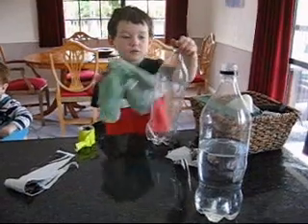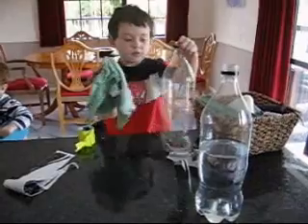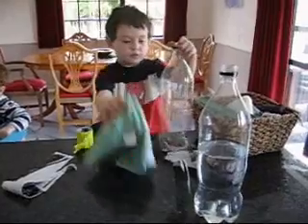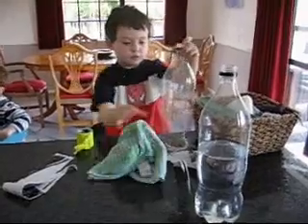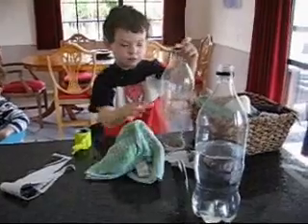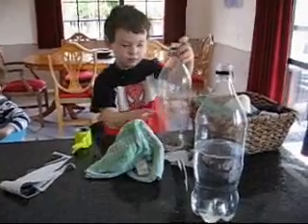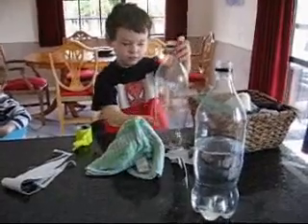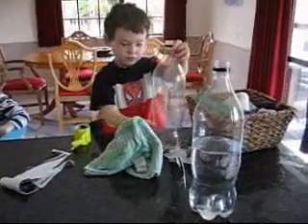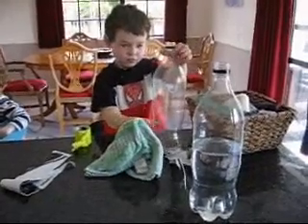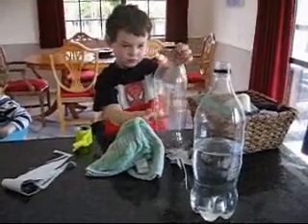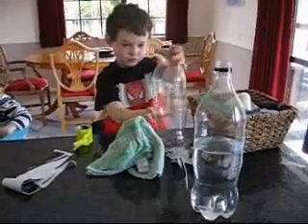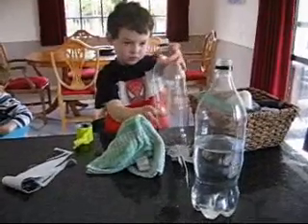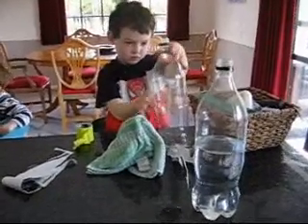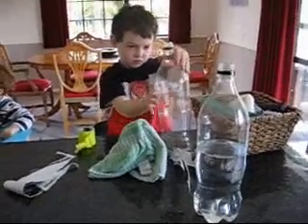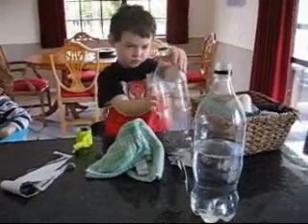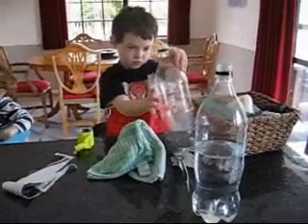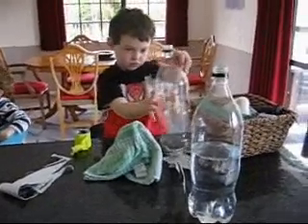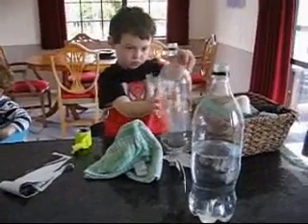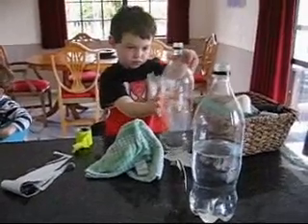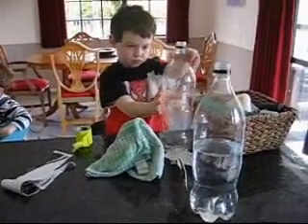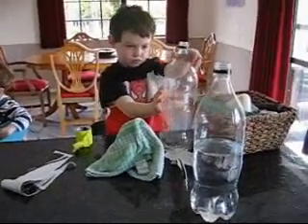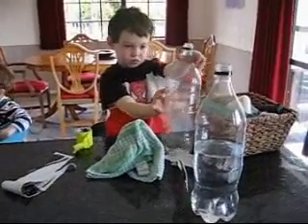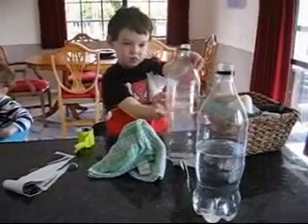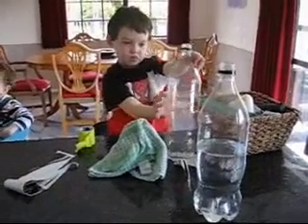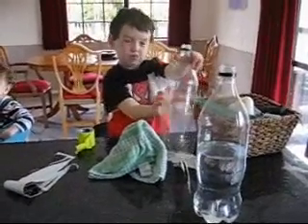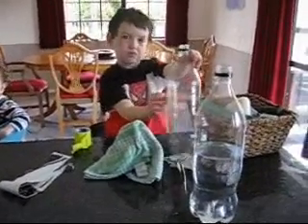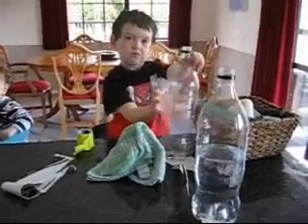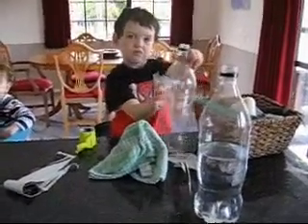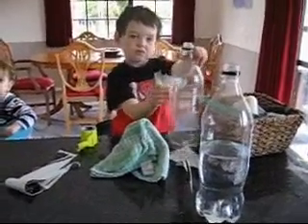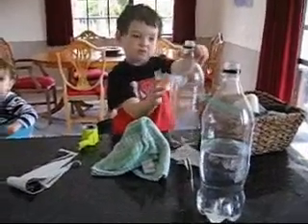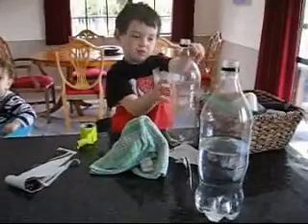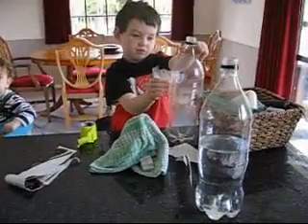Lex is doing a scientific experiment. Lex, can you explain to the camera what you're doing?